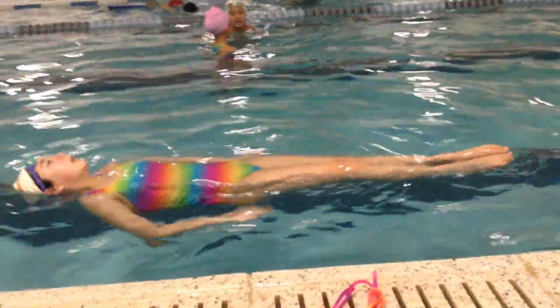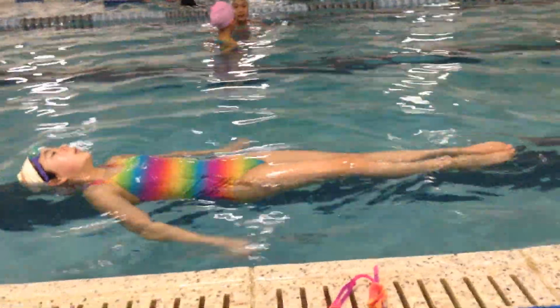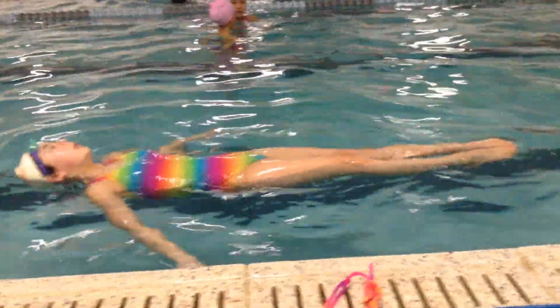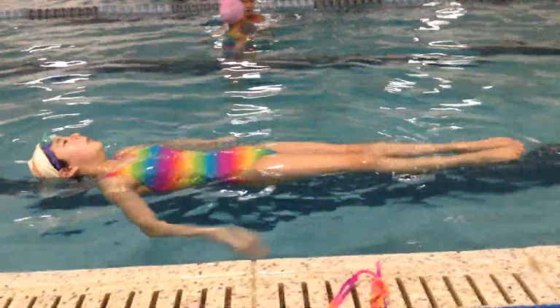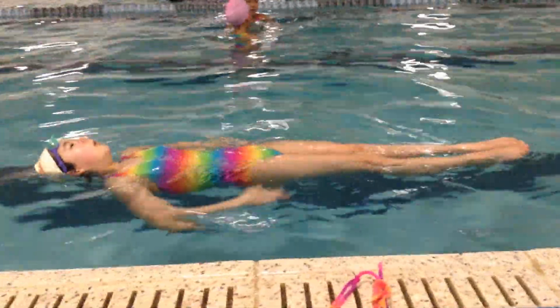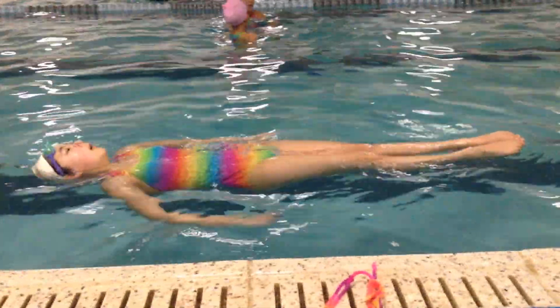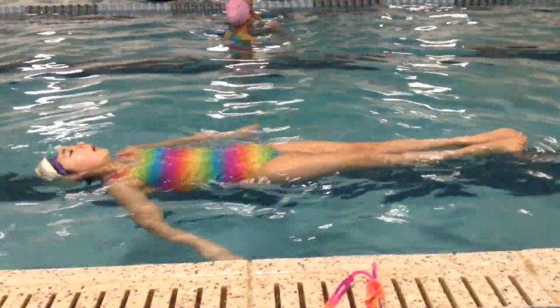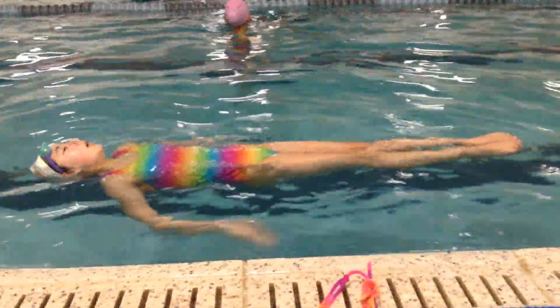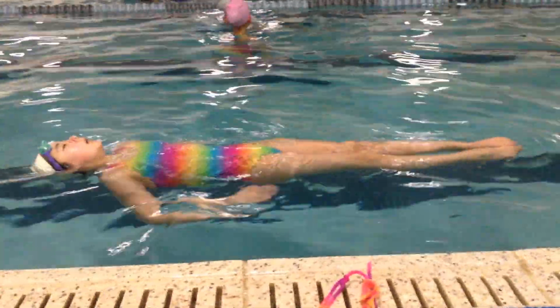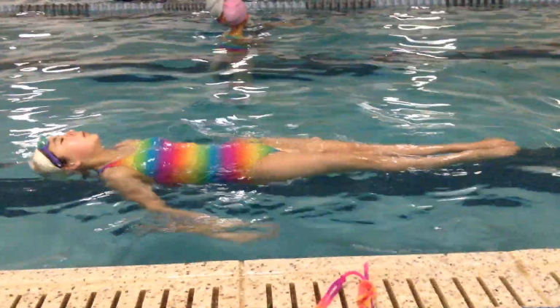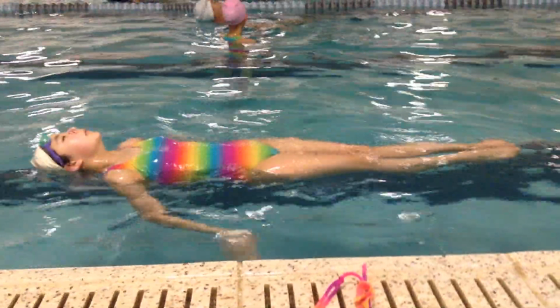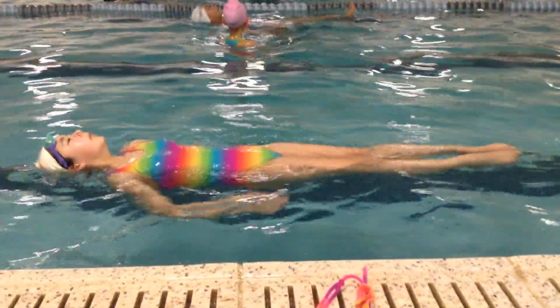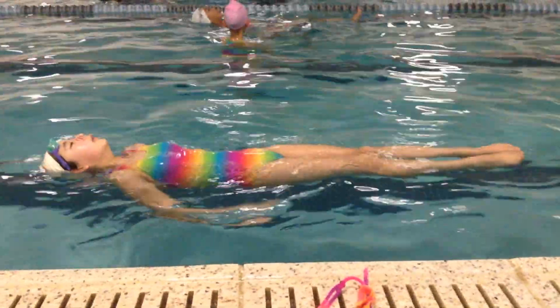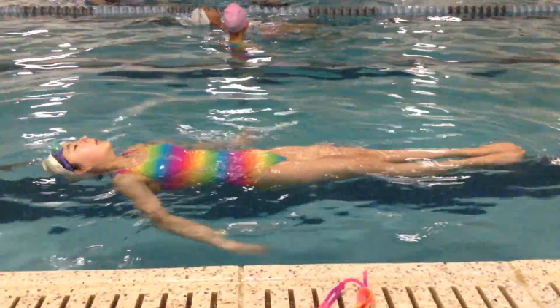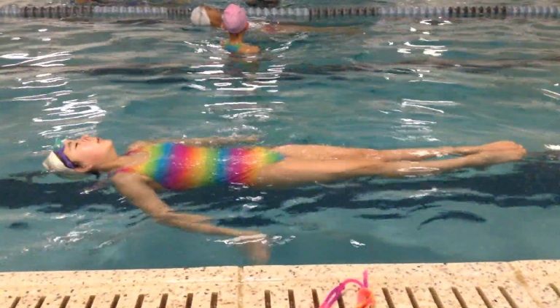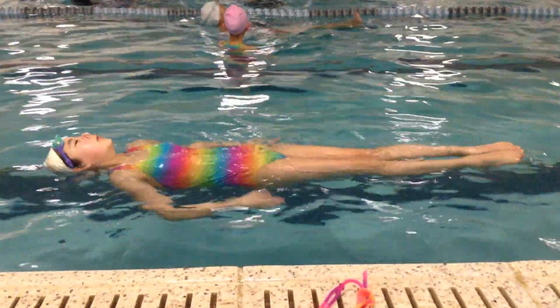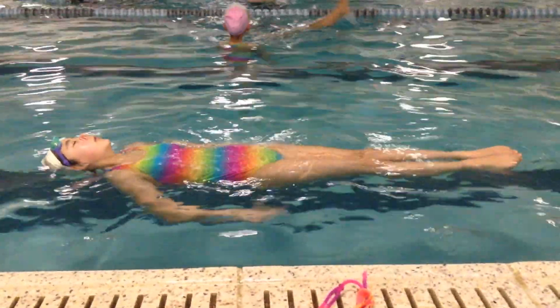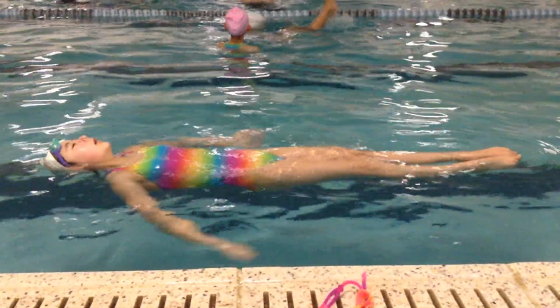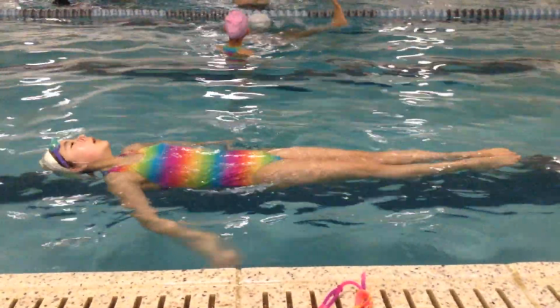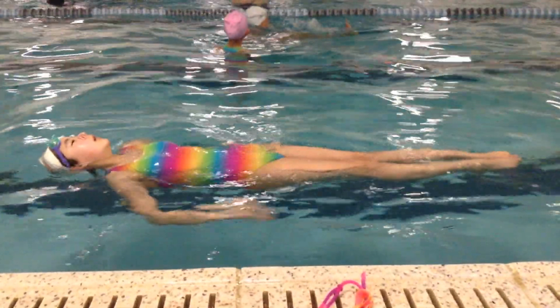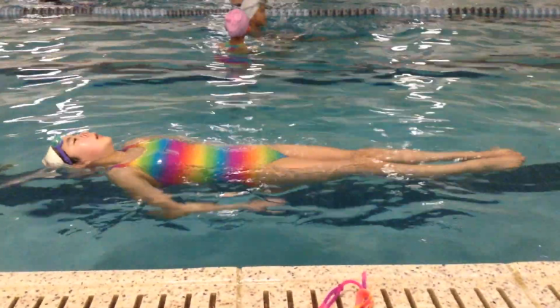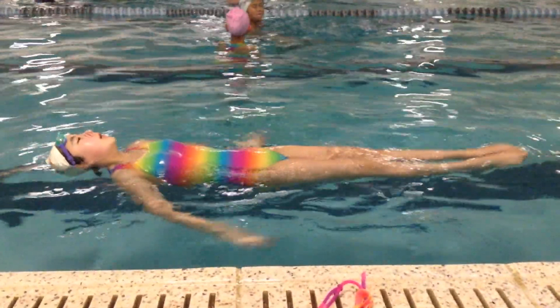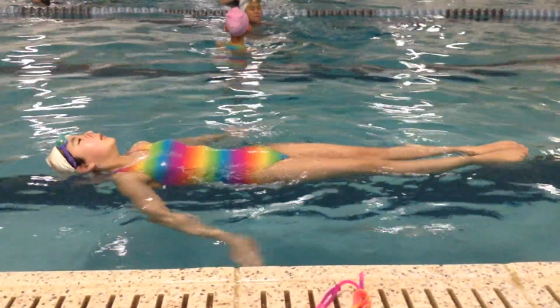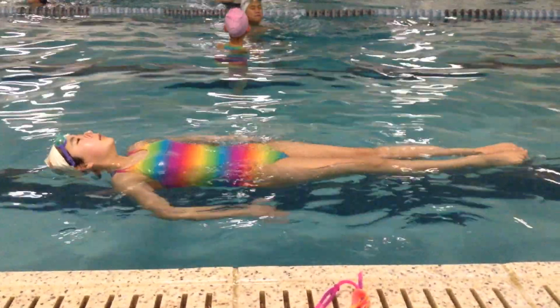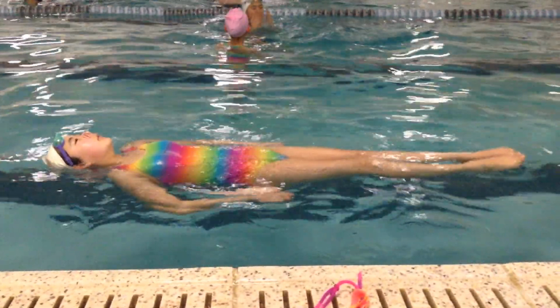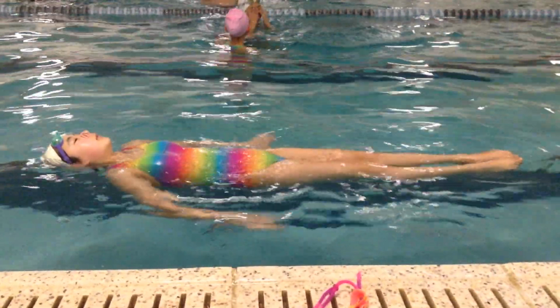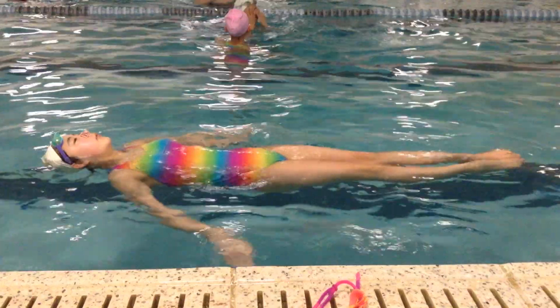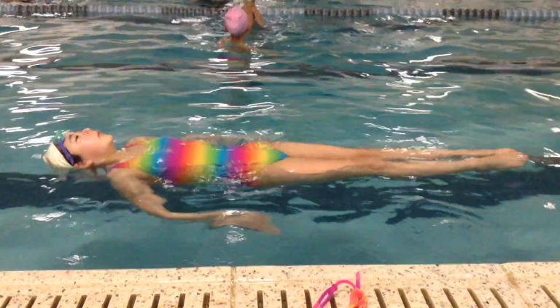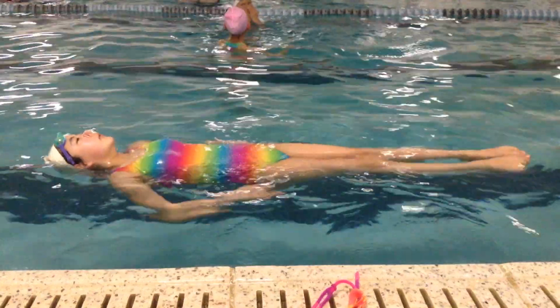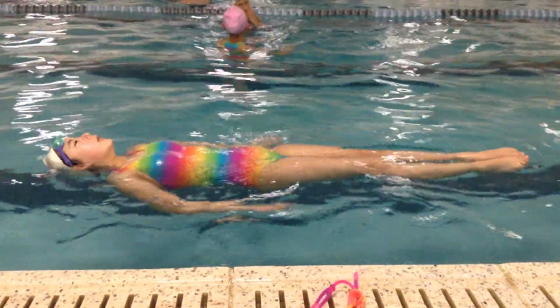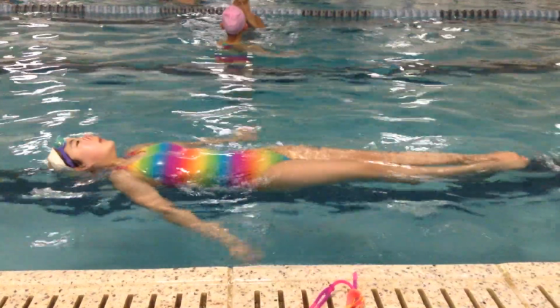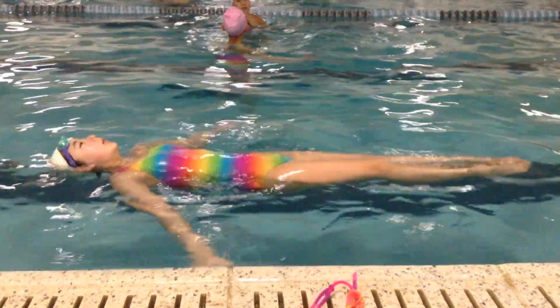And then hold. One, two, three, four, five, six, seven, eight.